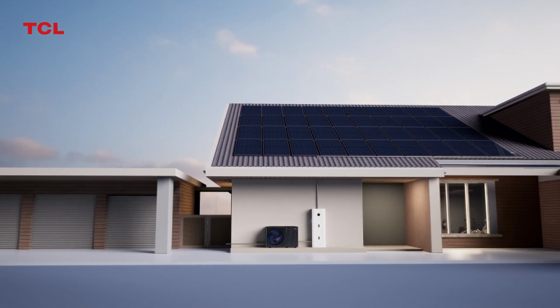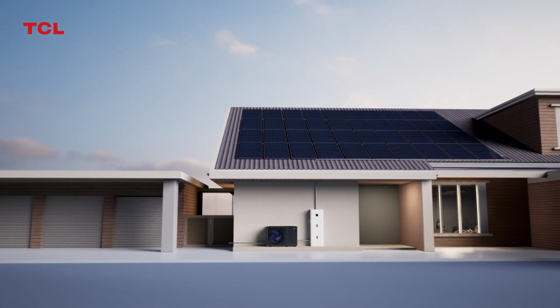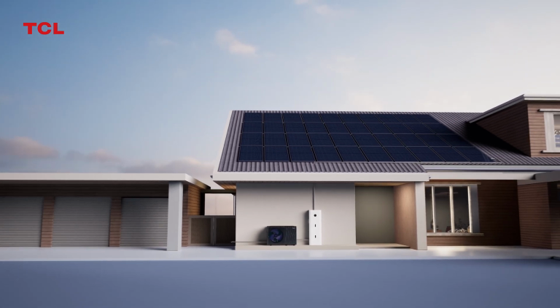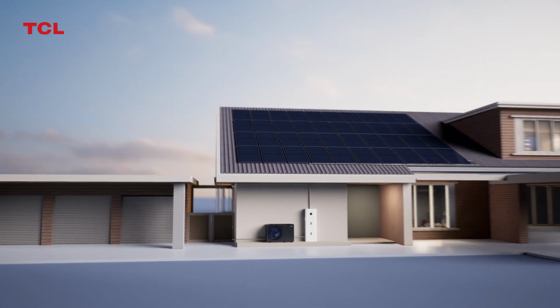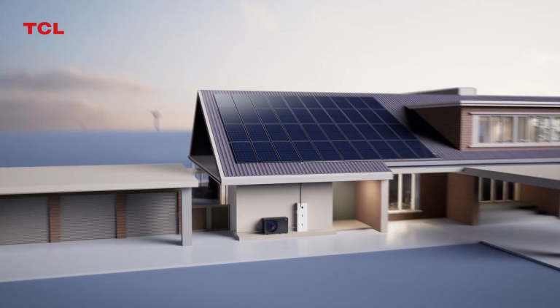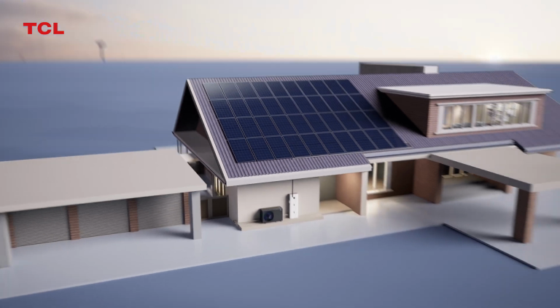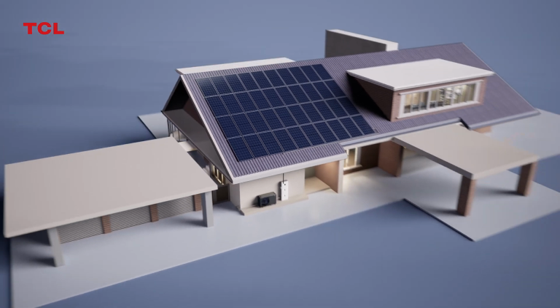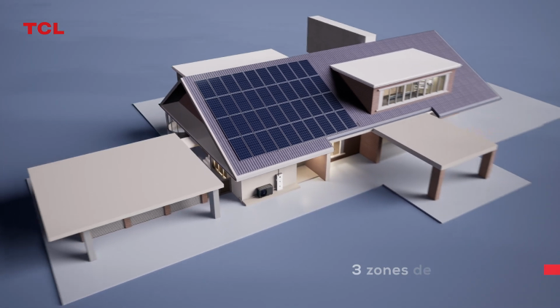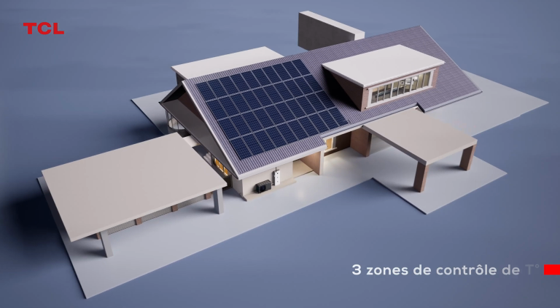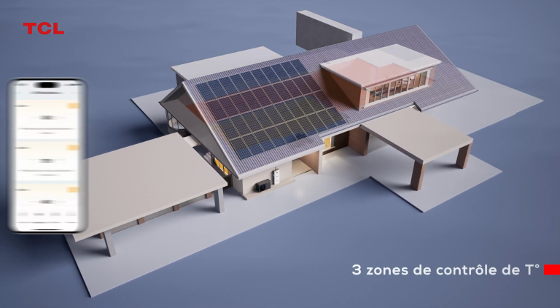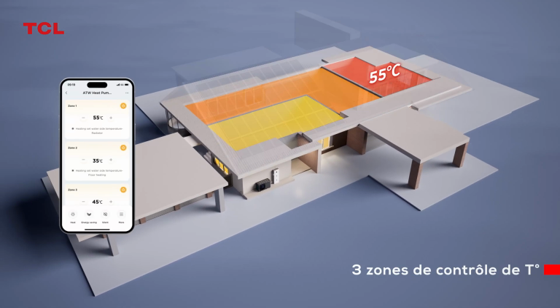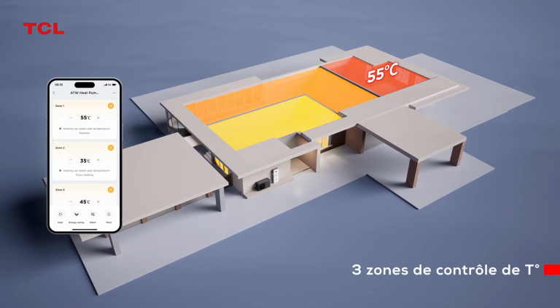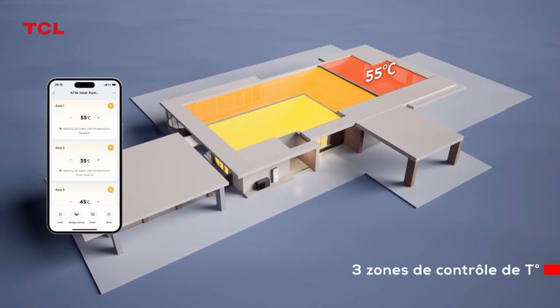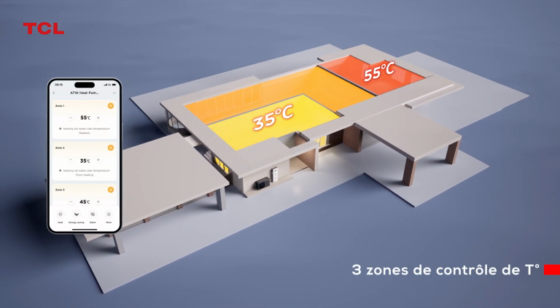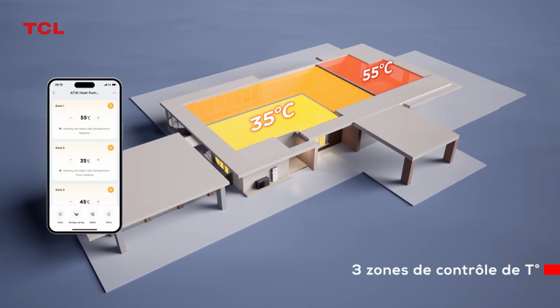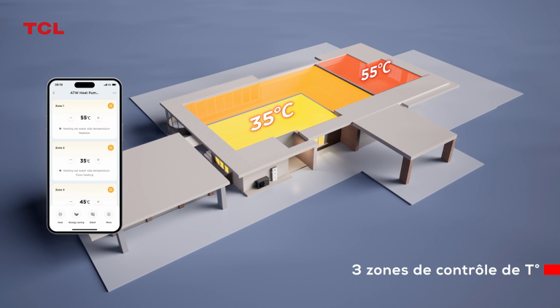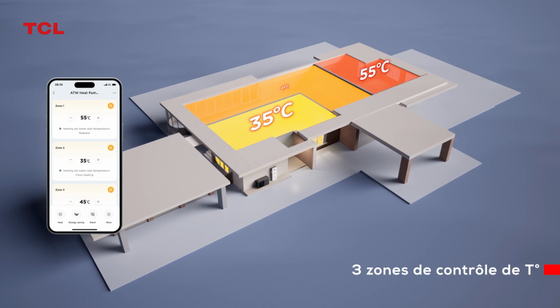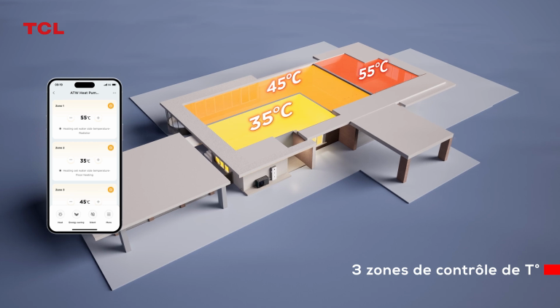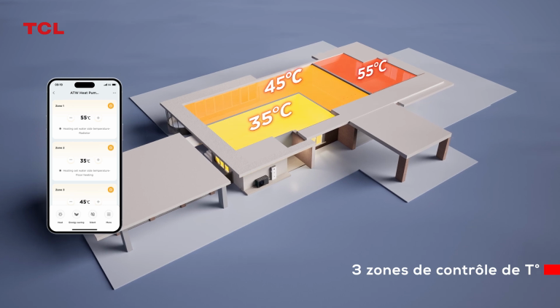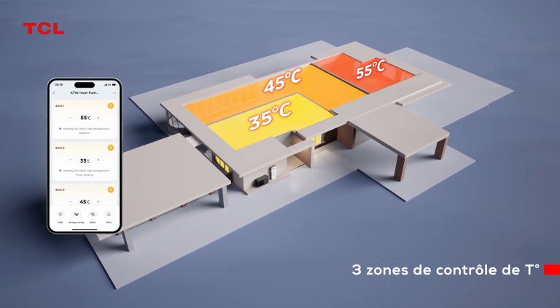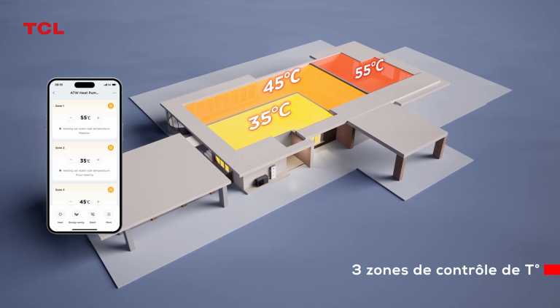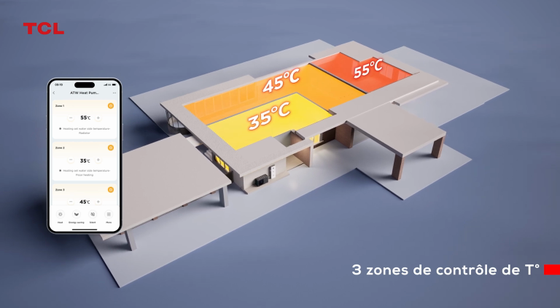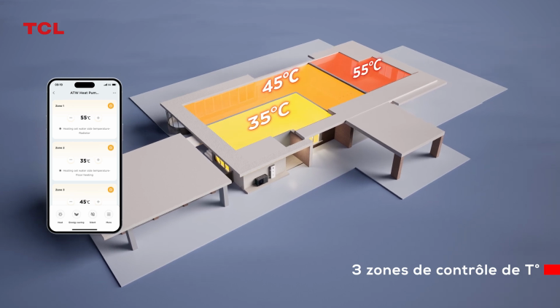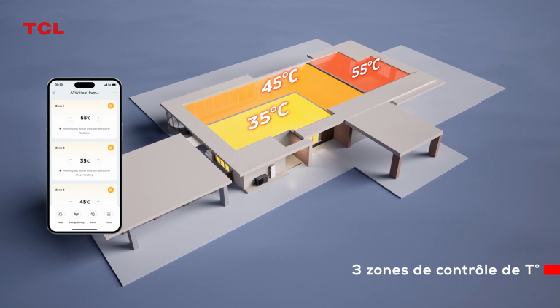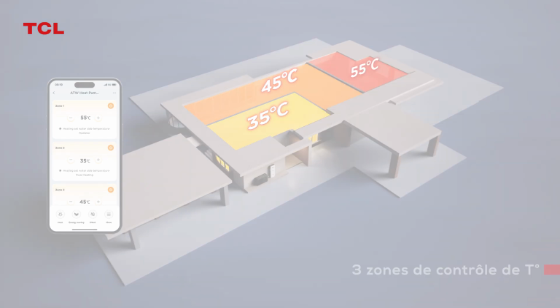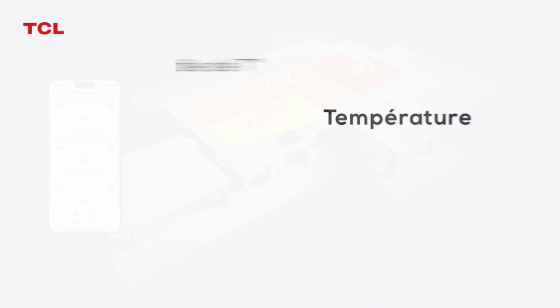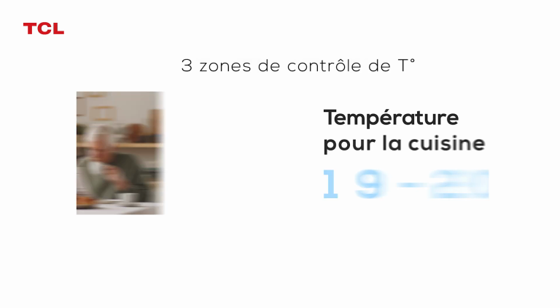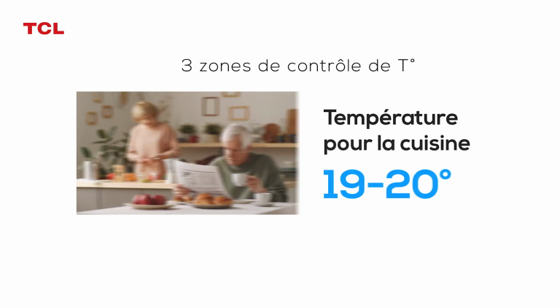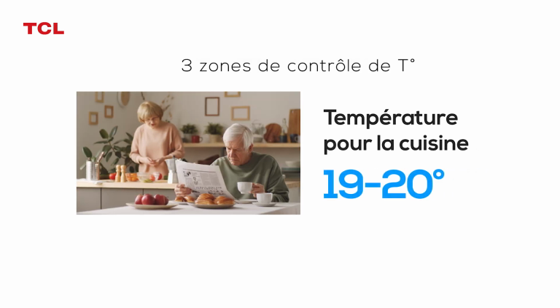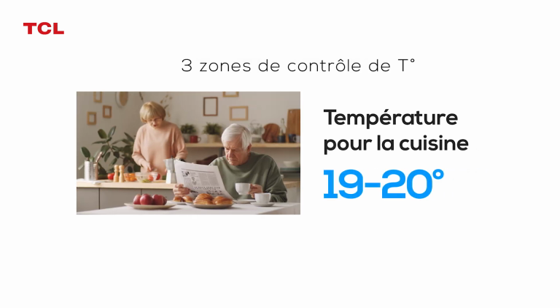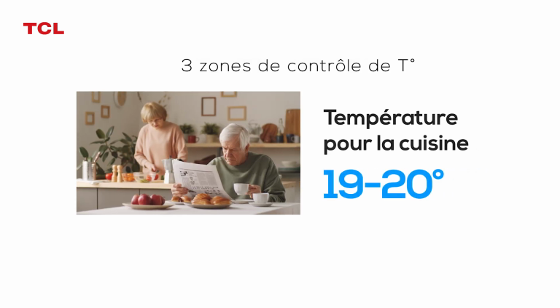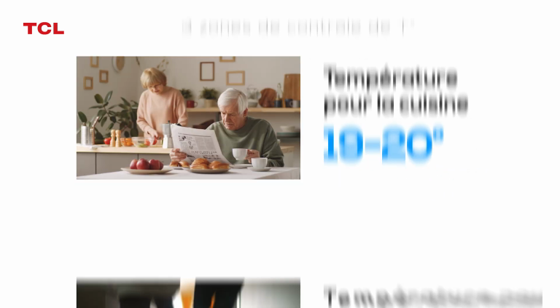Three zone temperature control design, able to accommodate different spaces and set different temperature controls for different users.